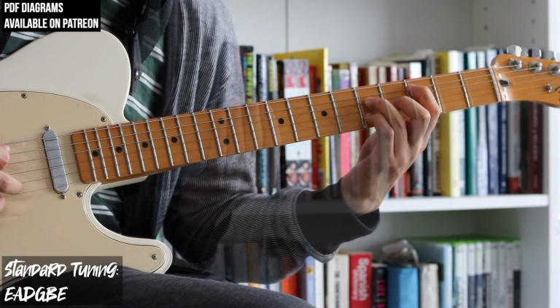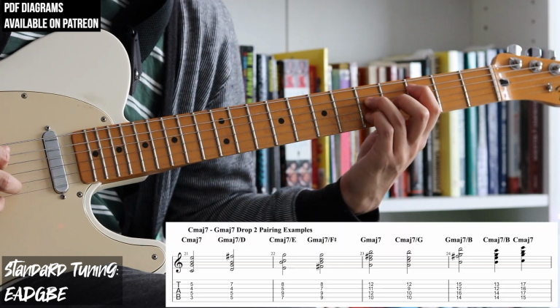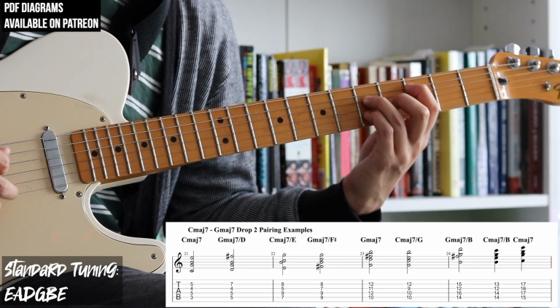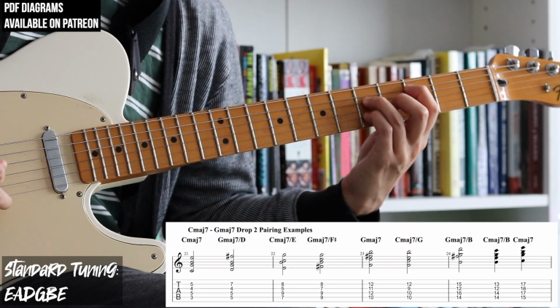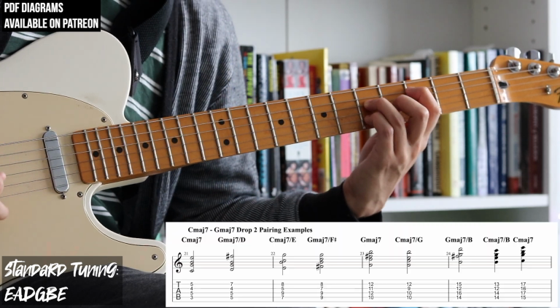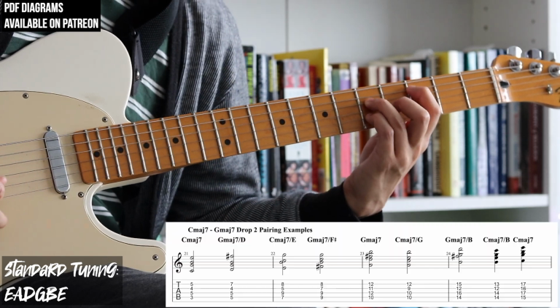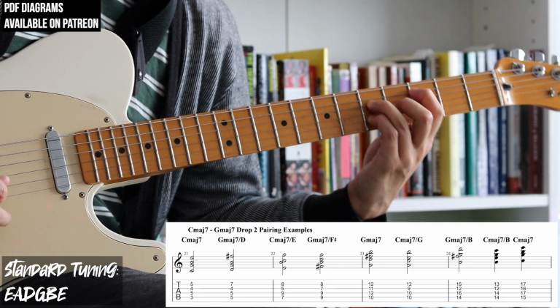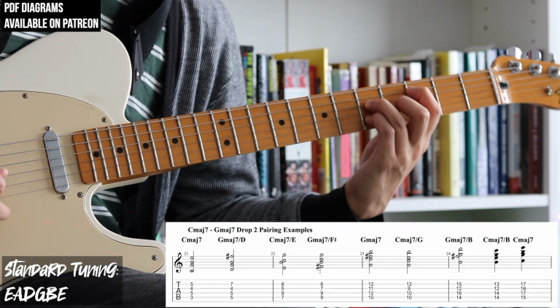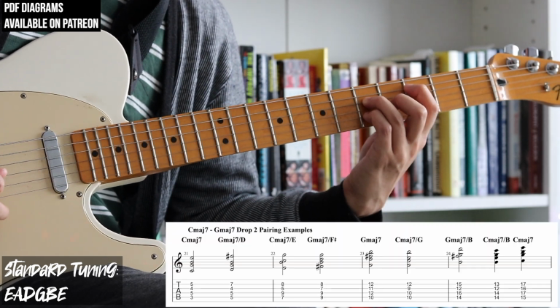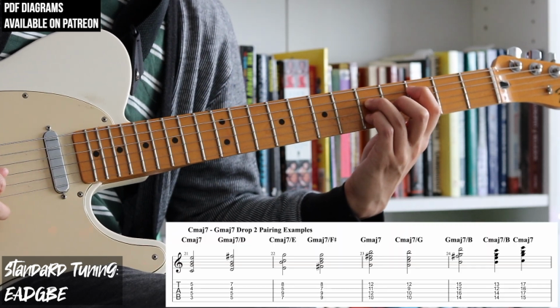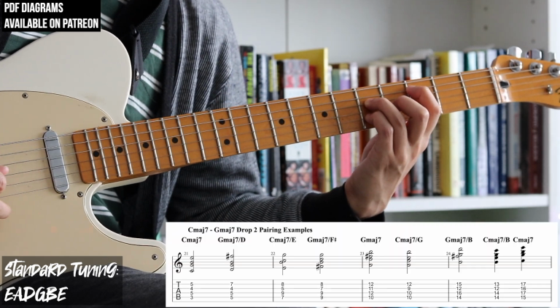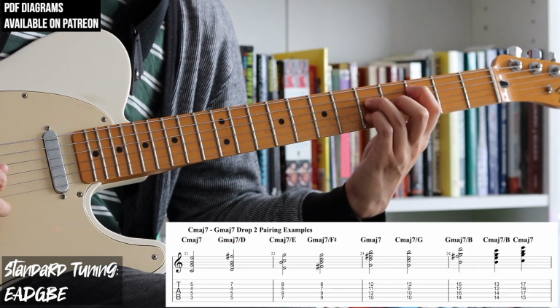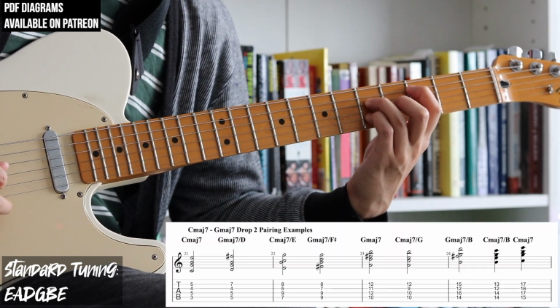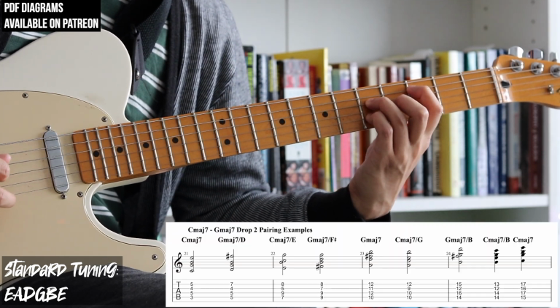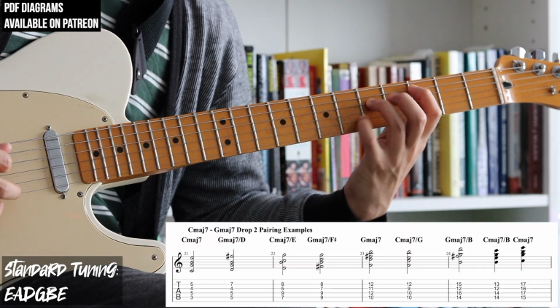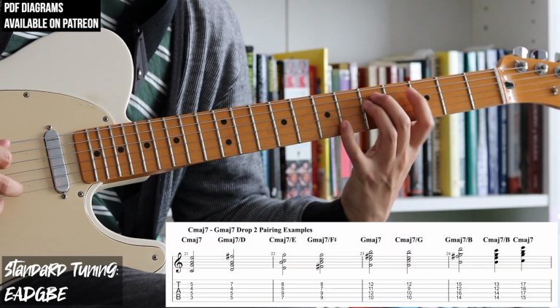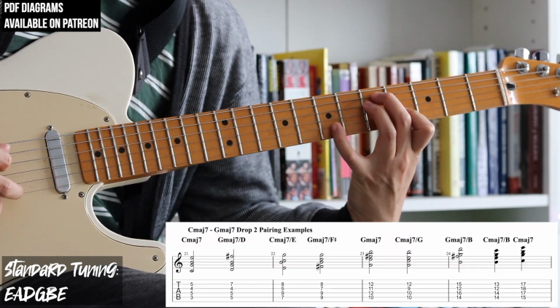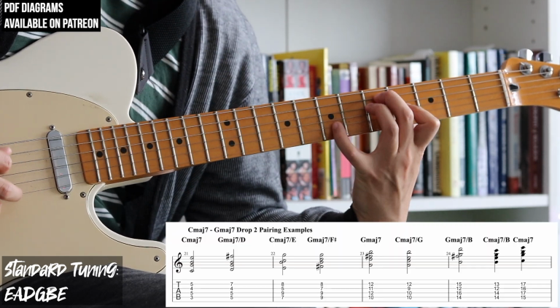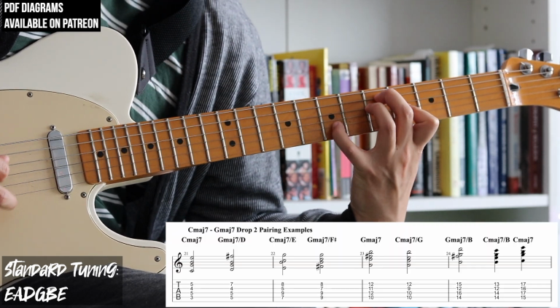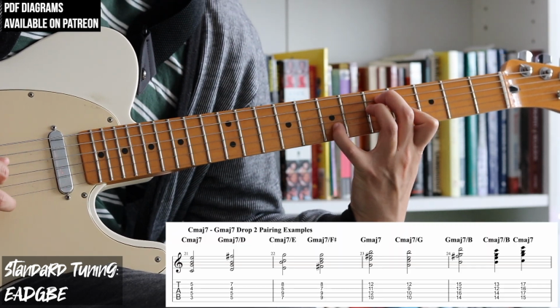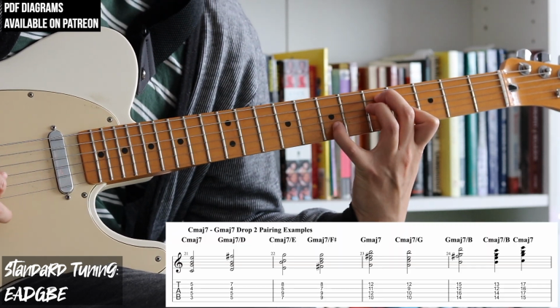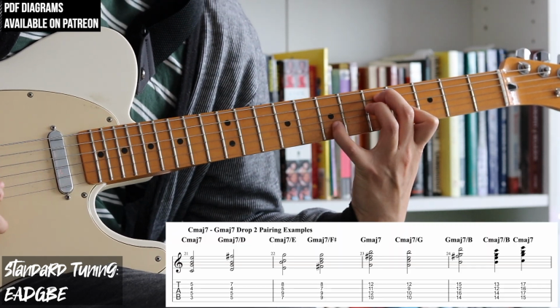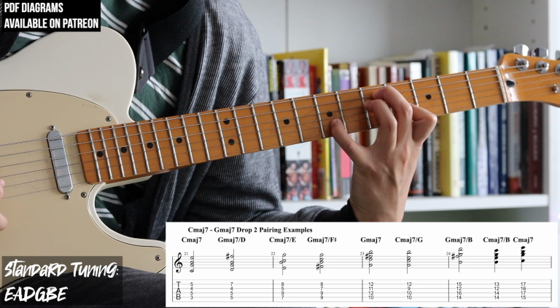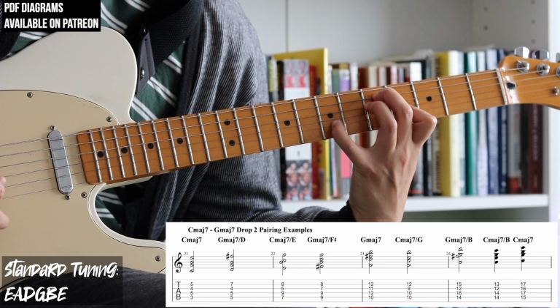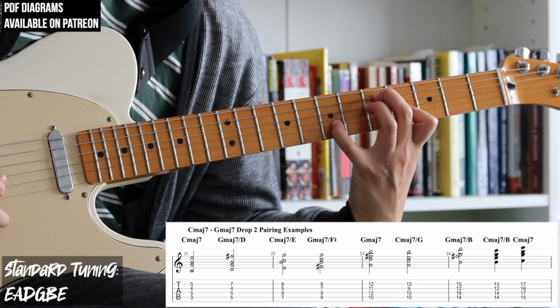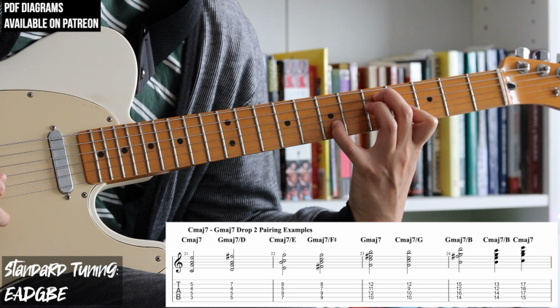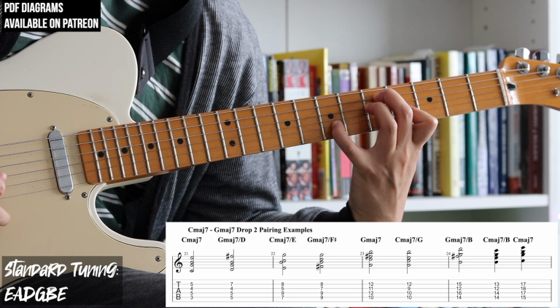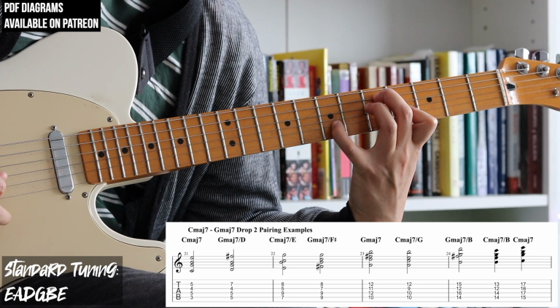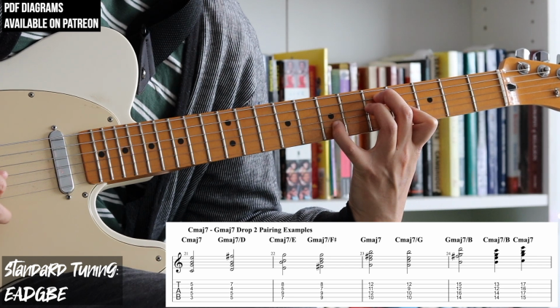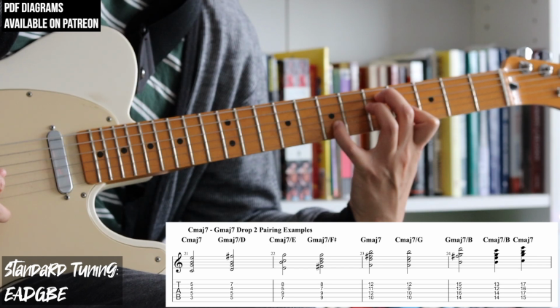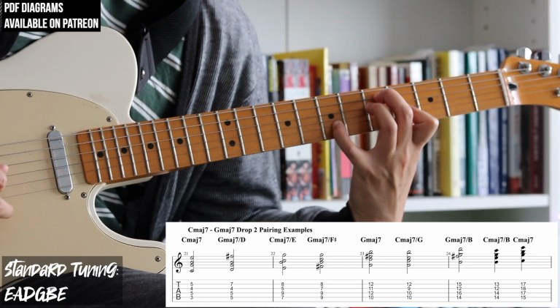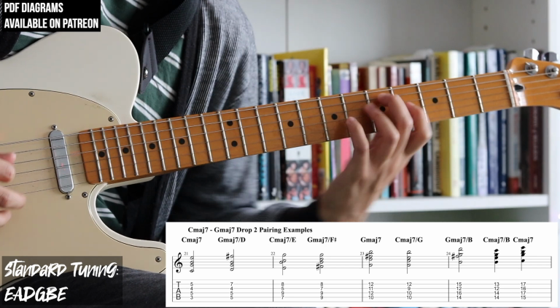Finally, we have another mix and match going between Cmaj7 and Gmaj7 chords on the A string, using drop 2 voicings.